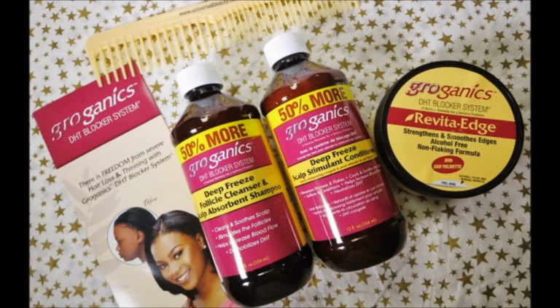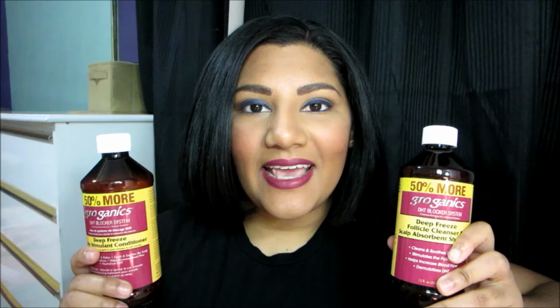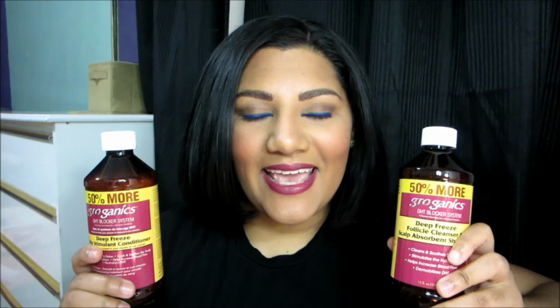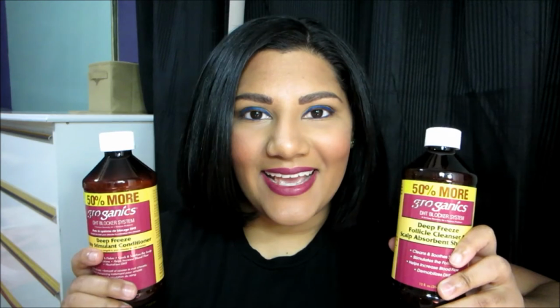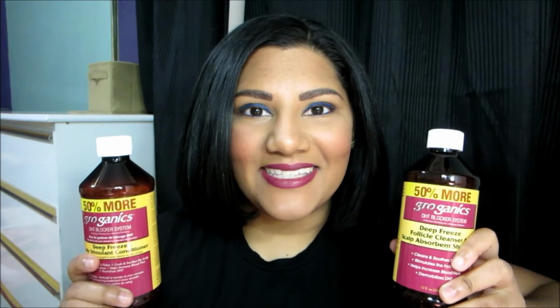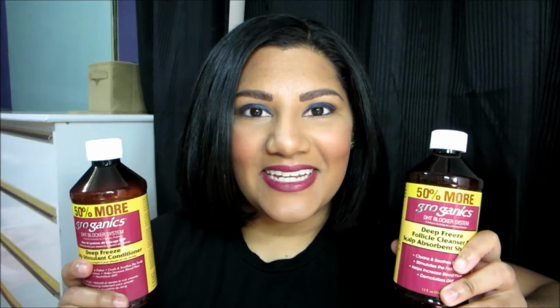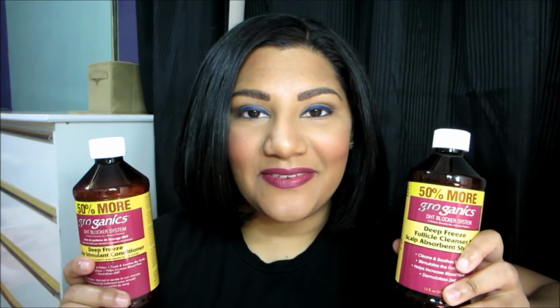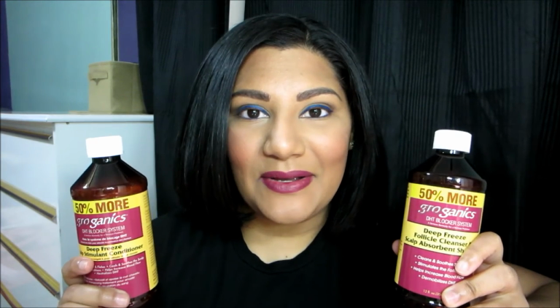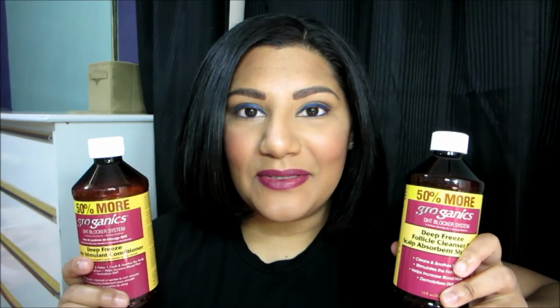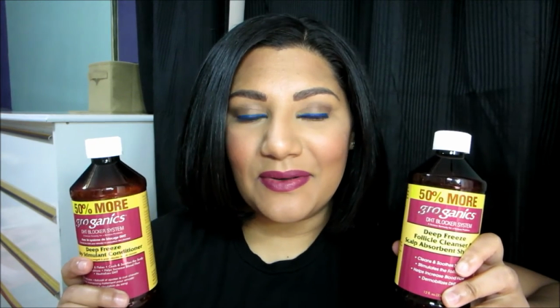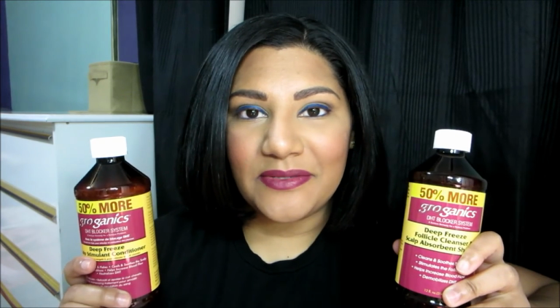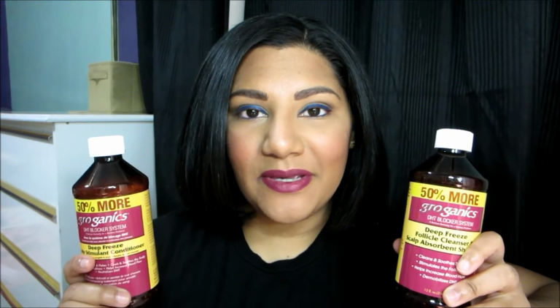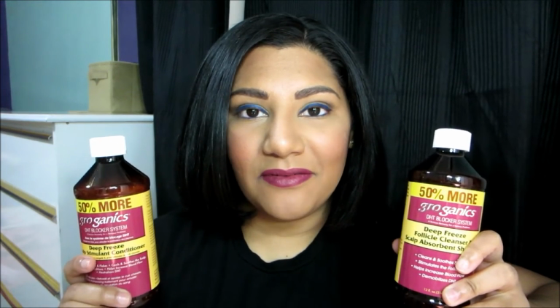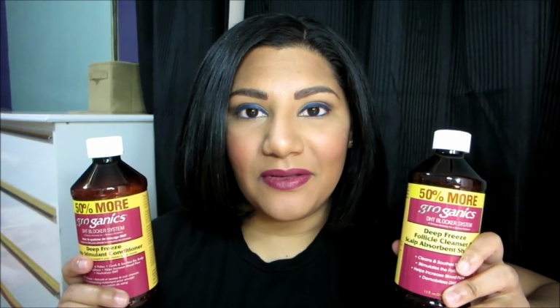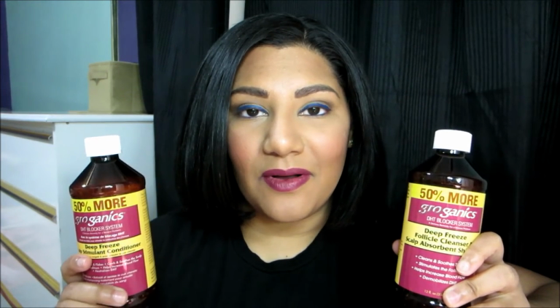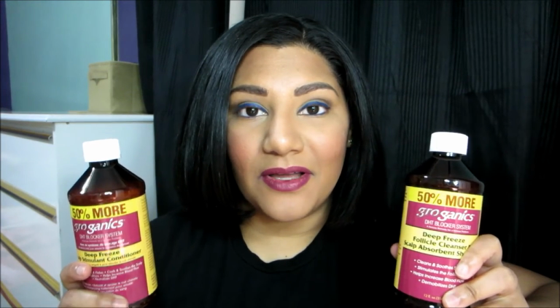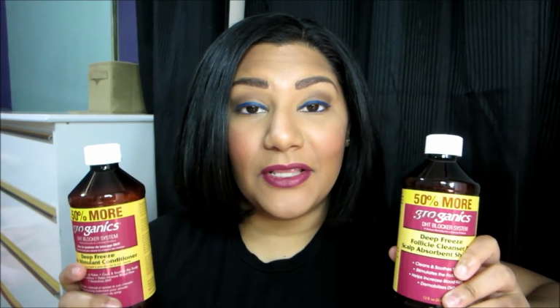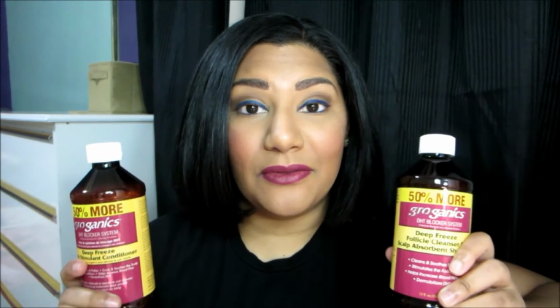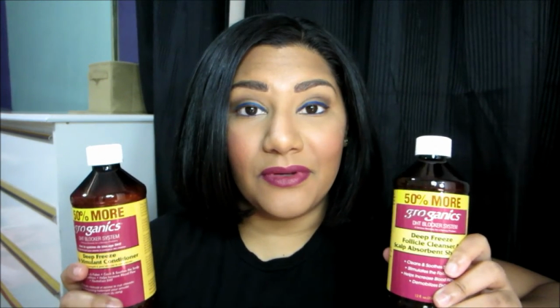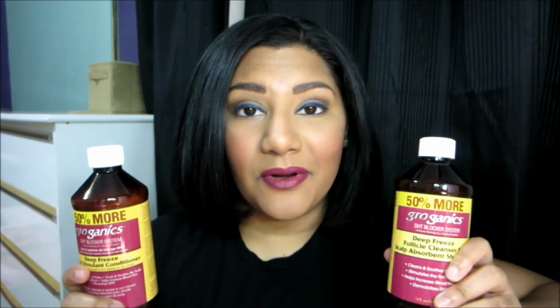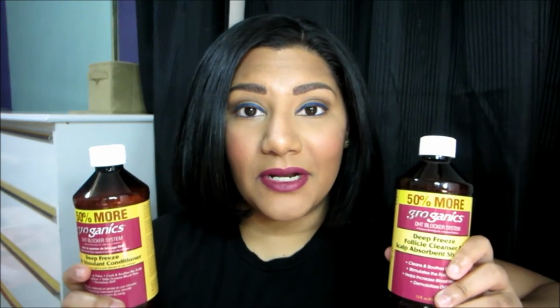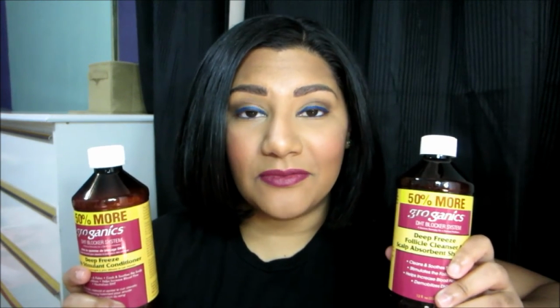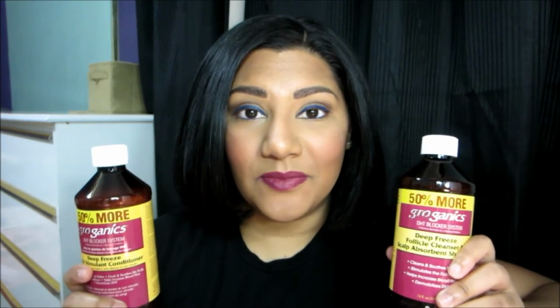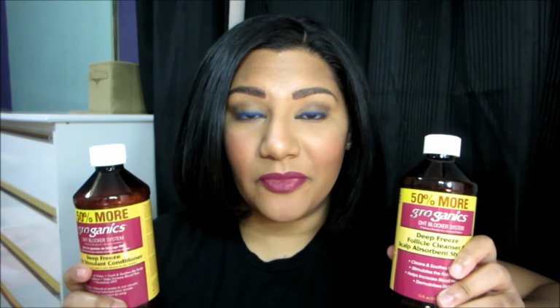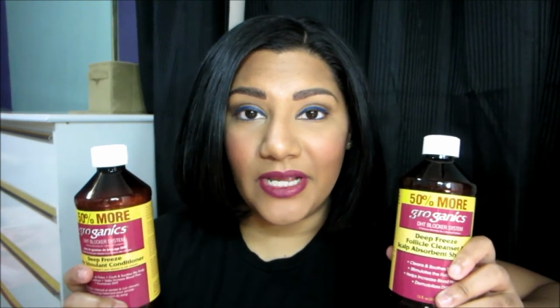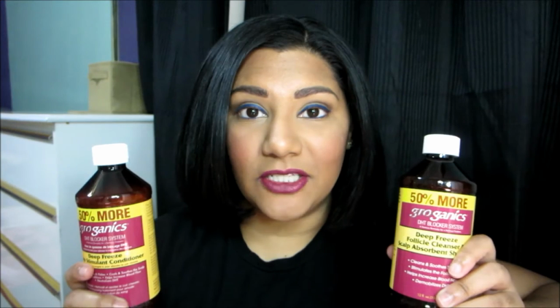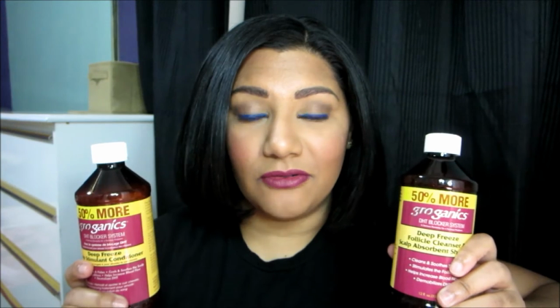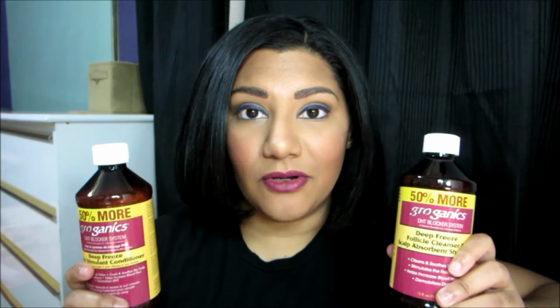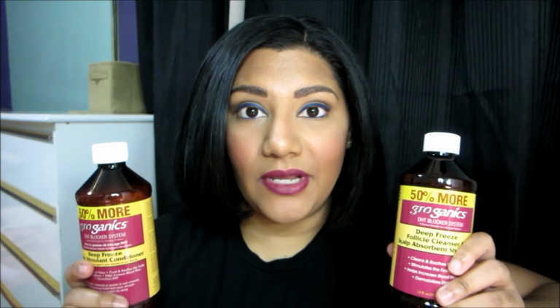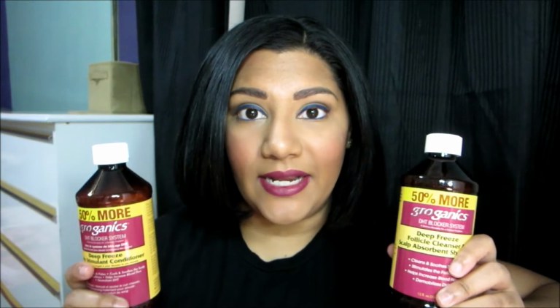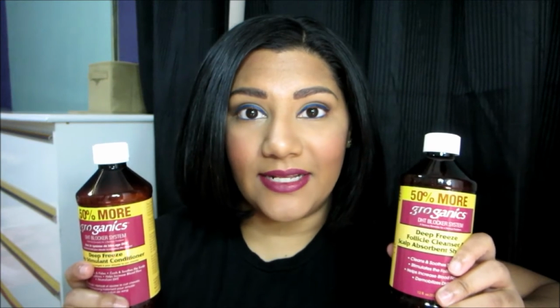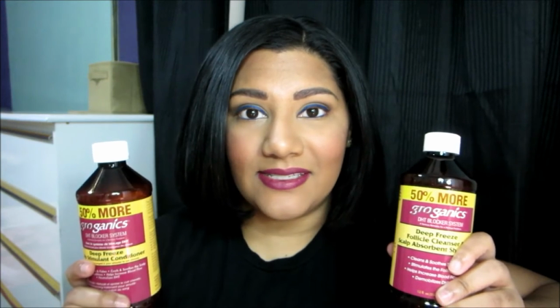Hey guys, today's video is going to be a review on three products from the brand Groganyx.